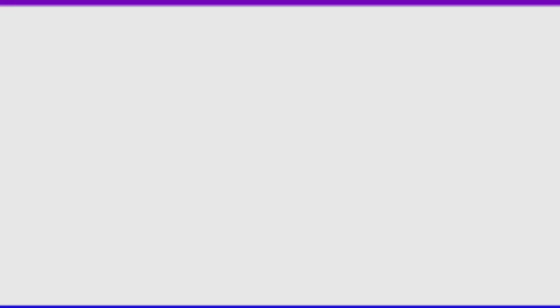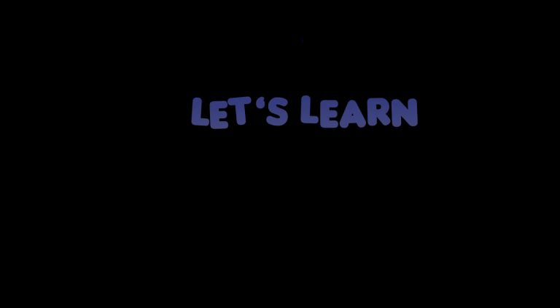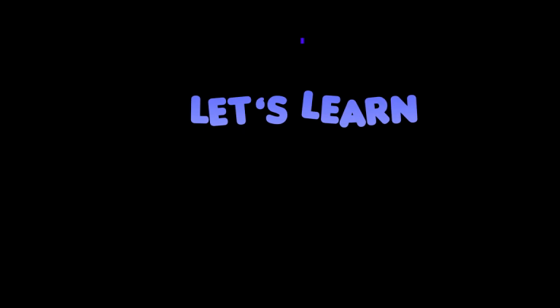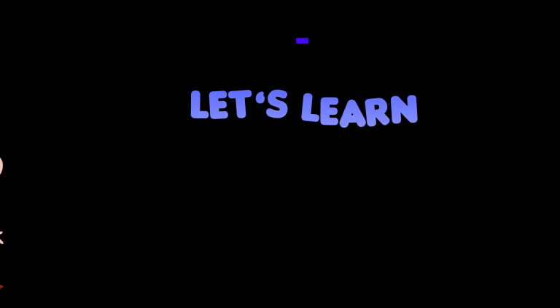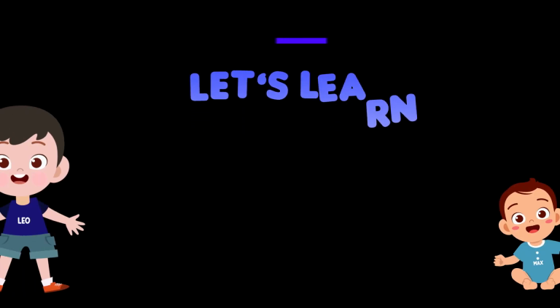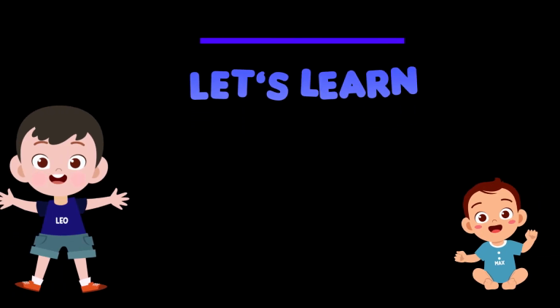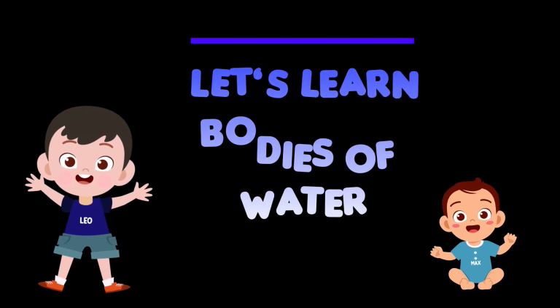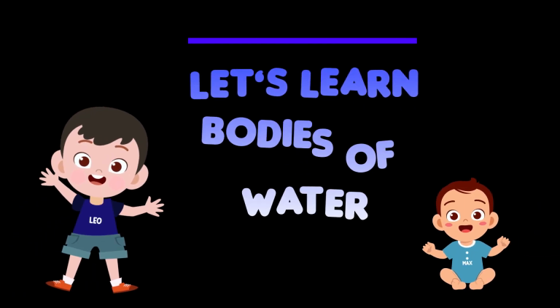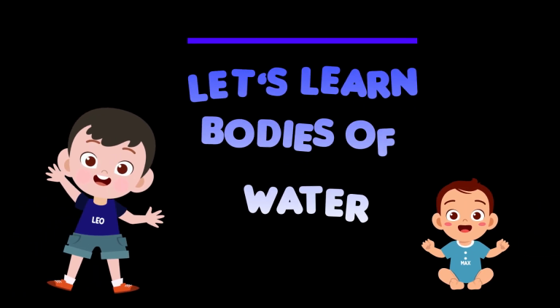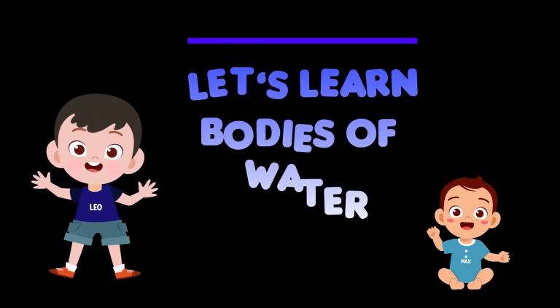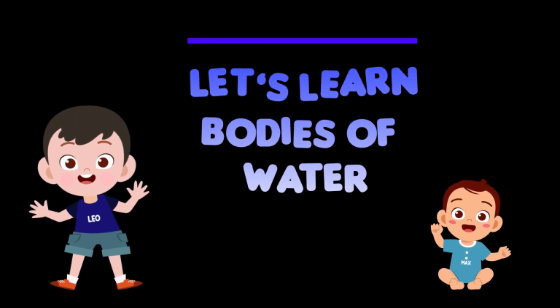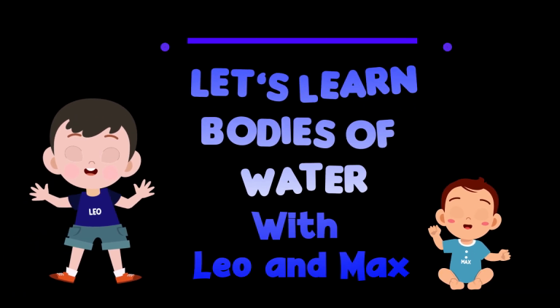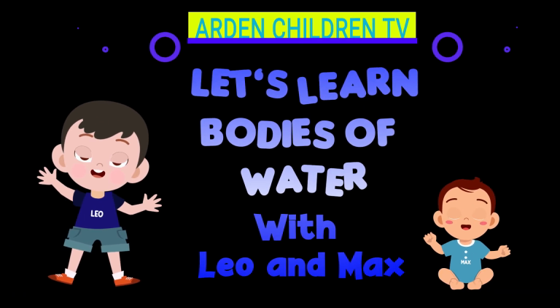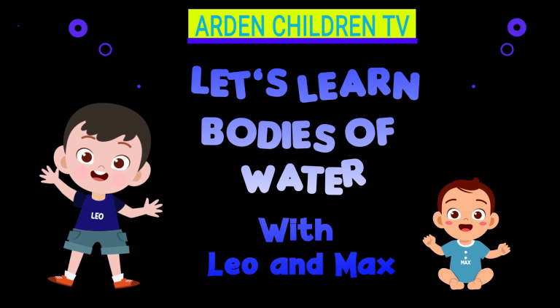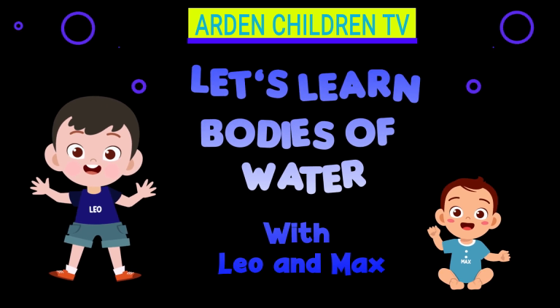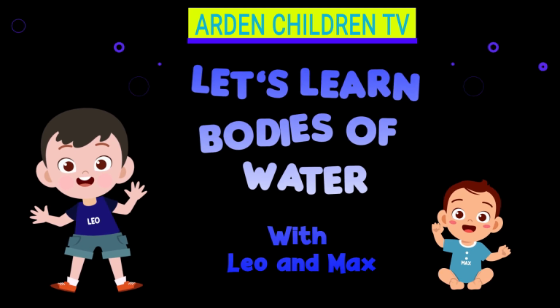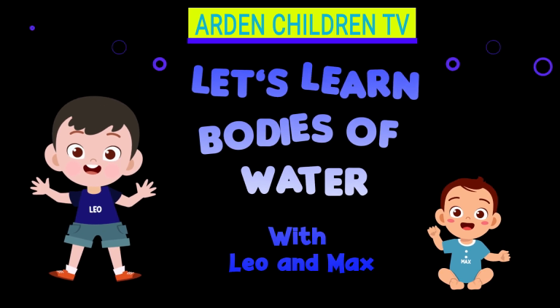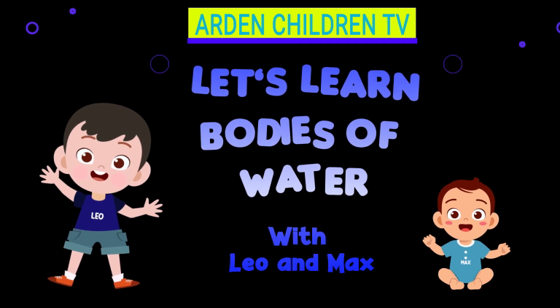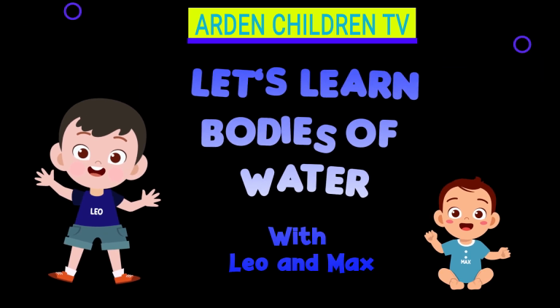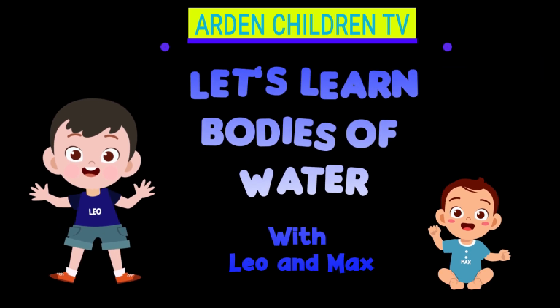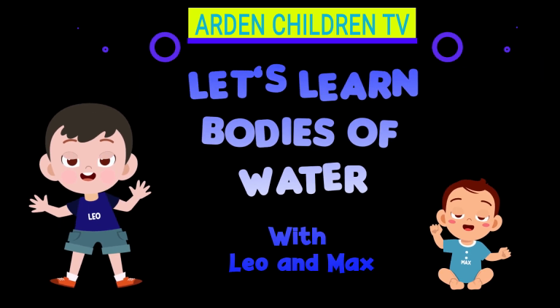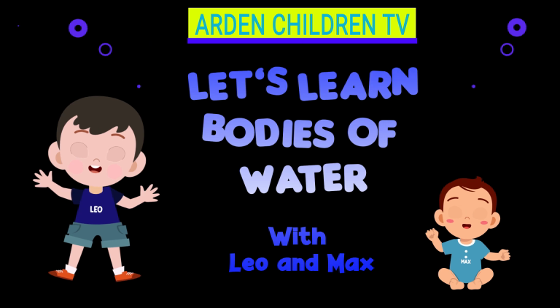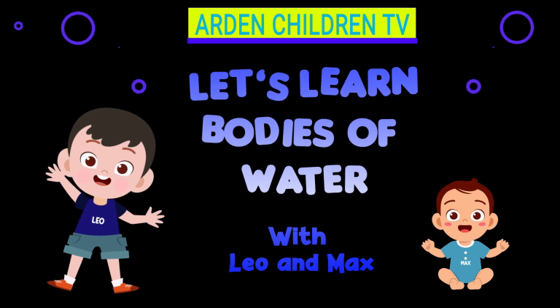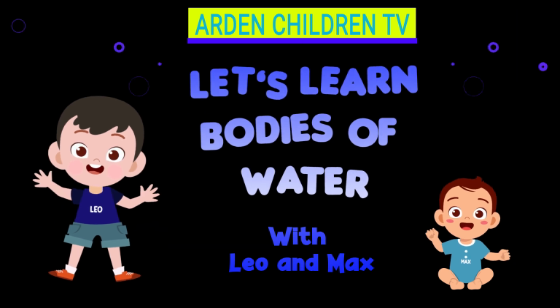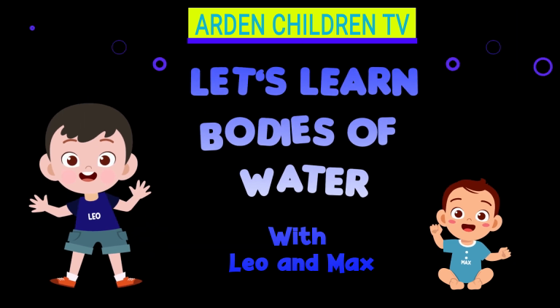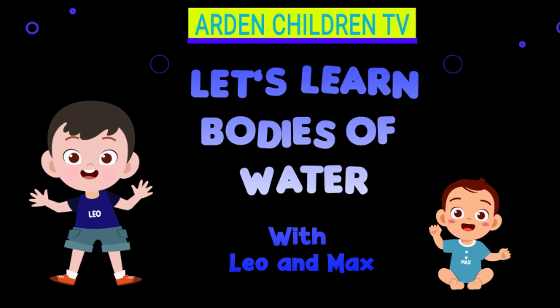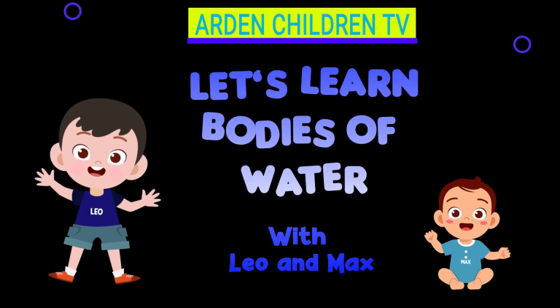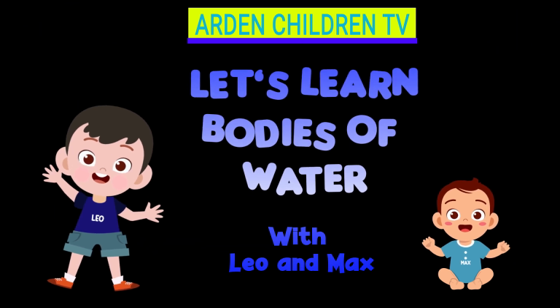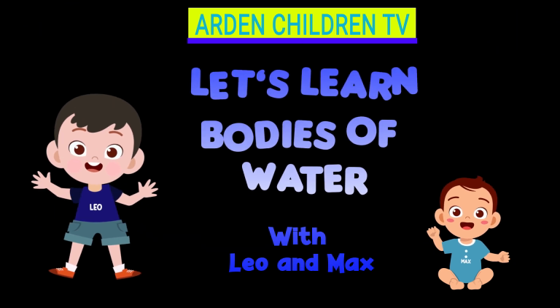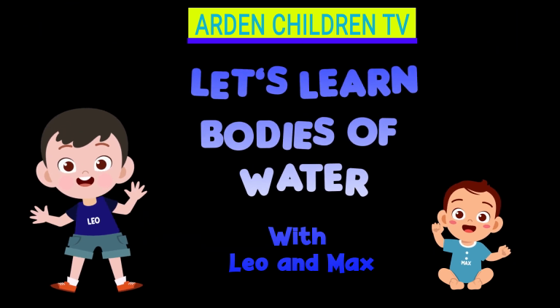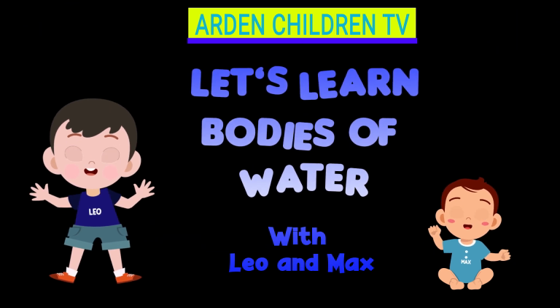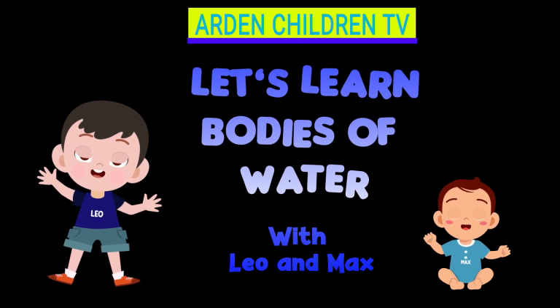Hi, kids! It's time to learn about the bodies of water with Leo and Max. Let's go, guys!